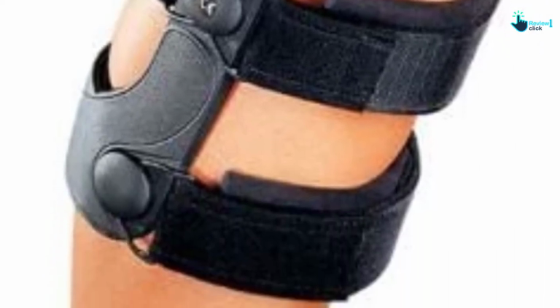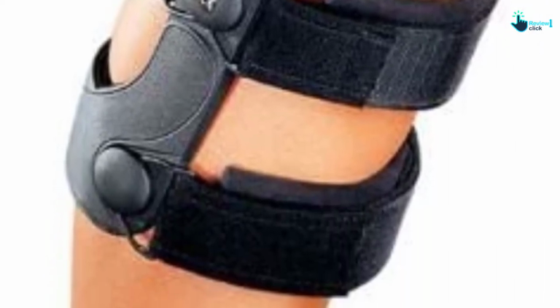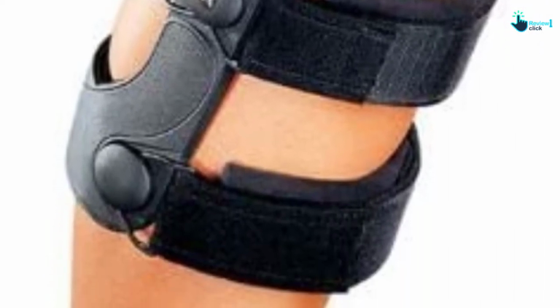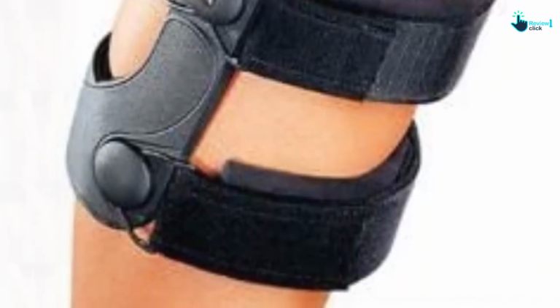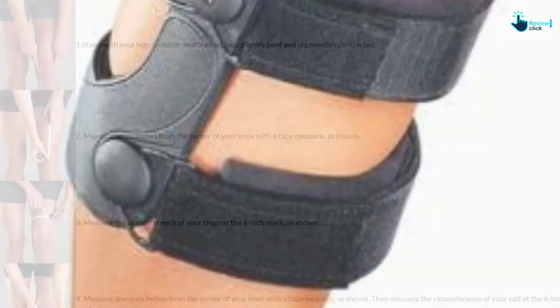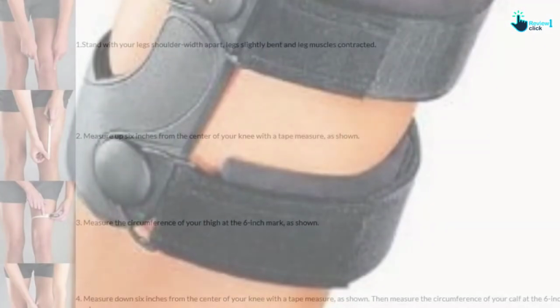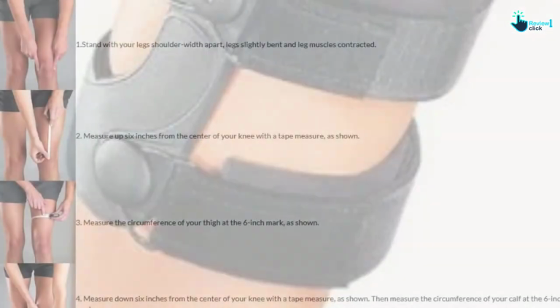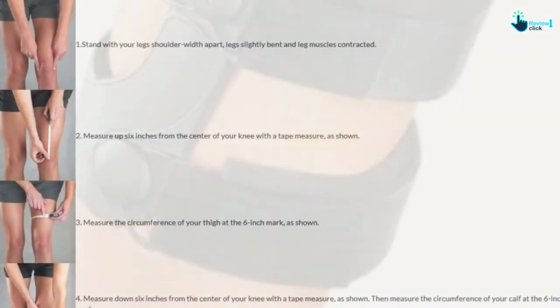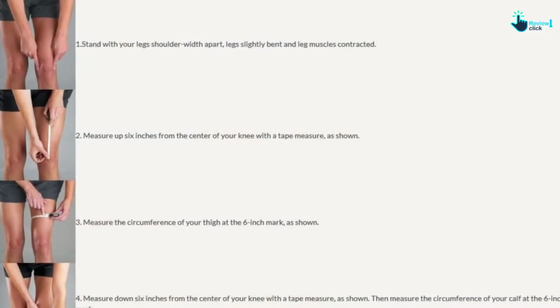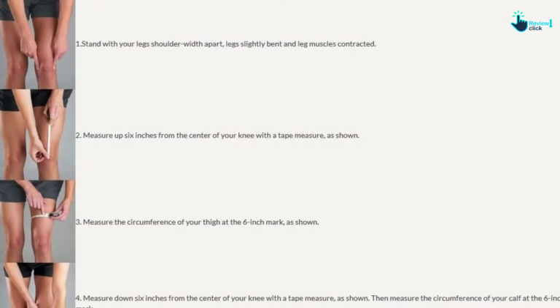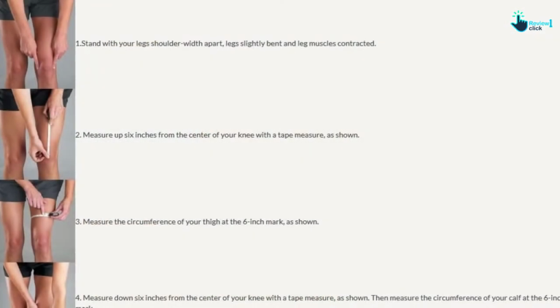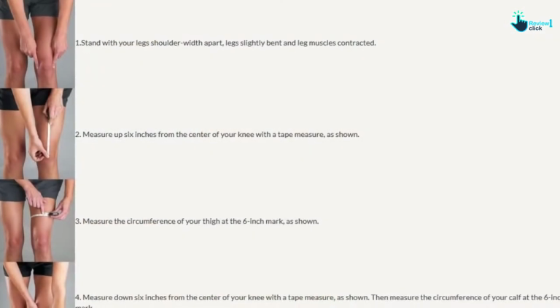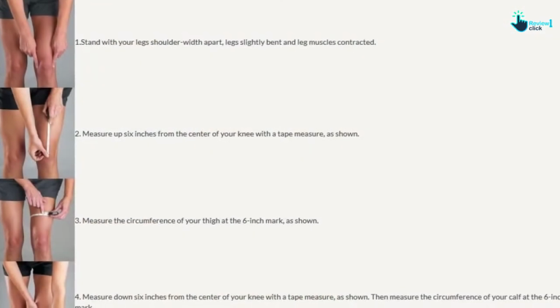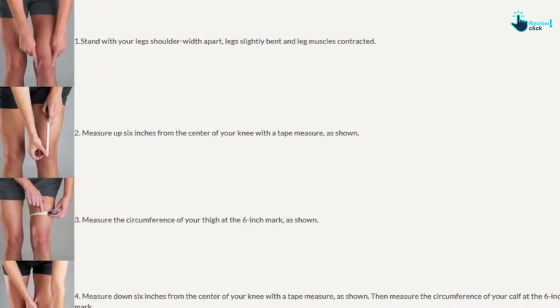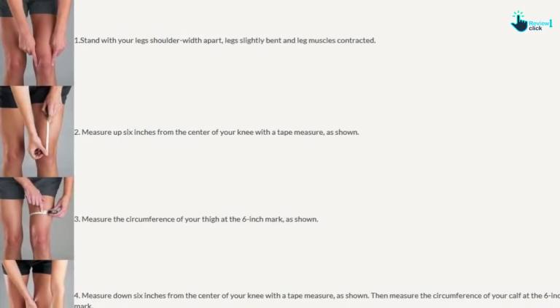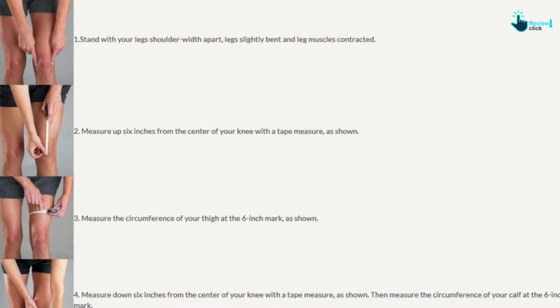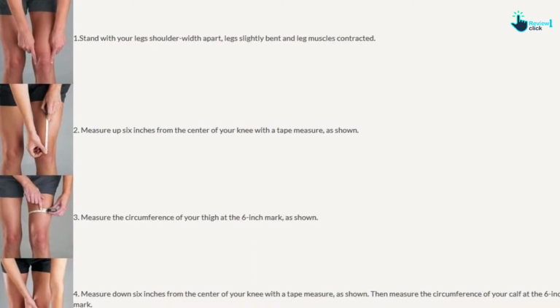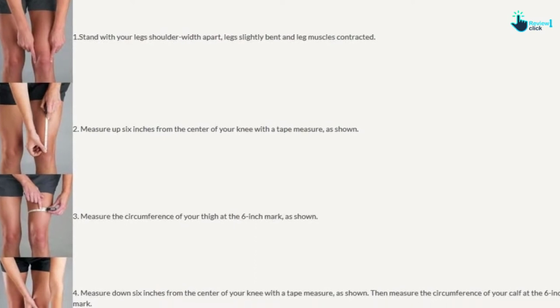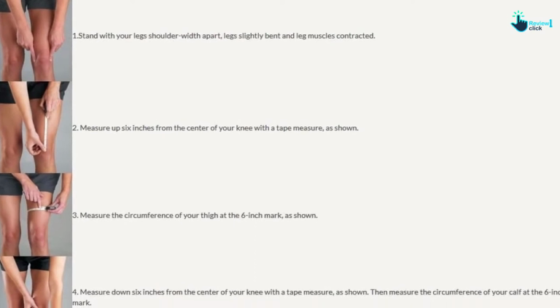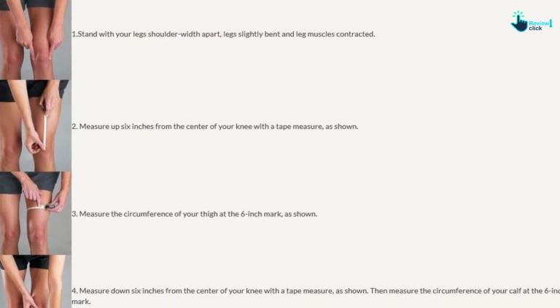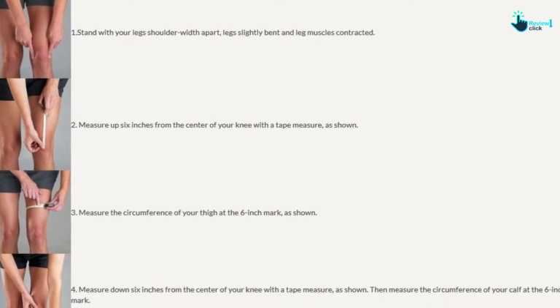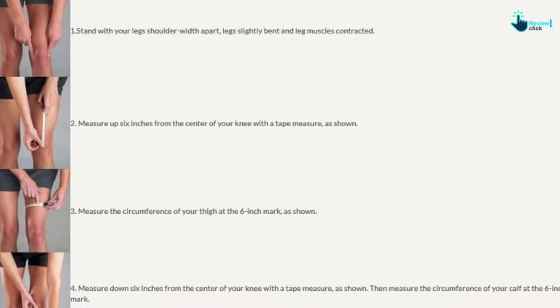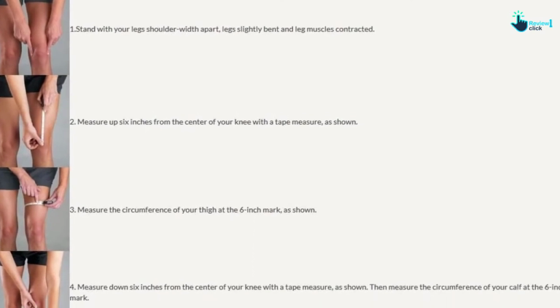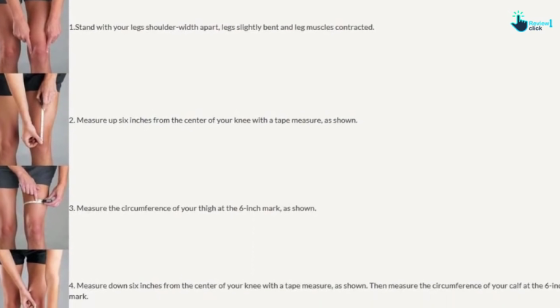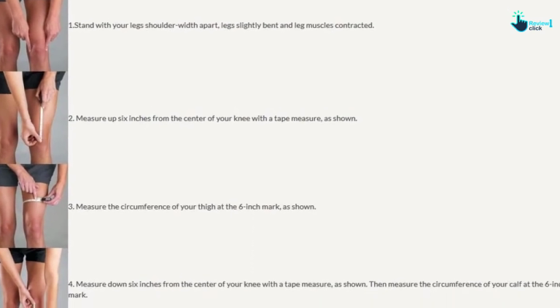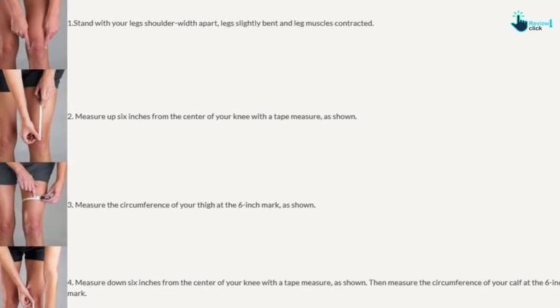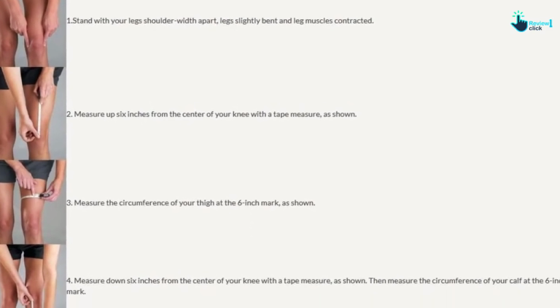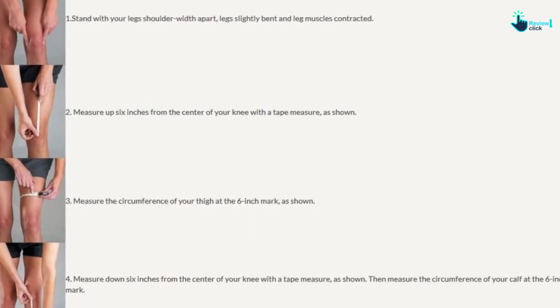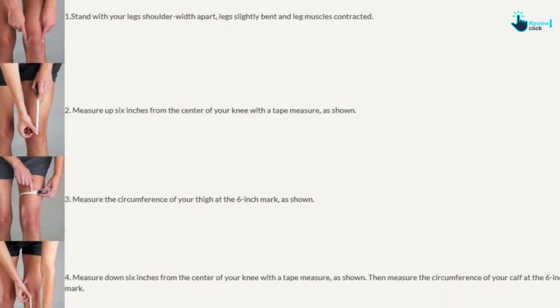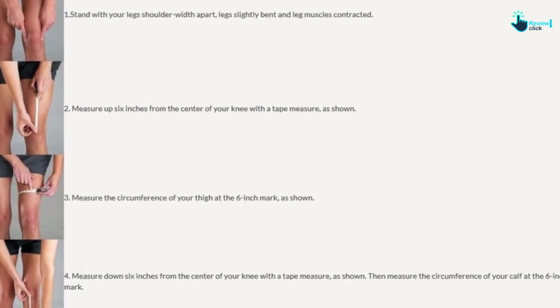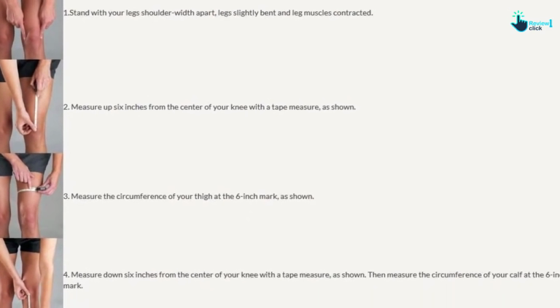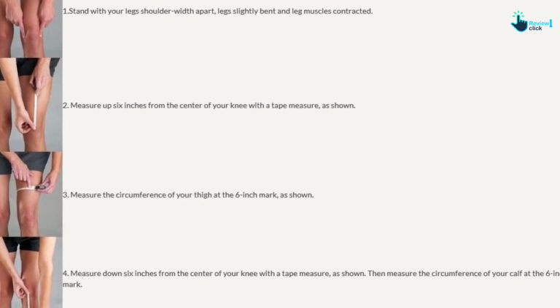The 4-point dynamic leverage system technology of this knee brace prevents knee subluxations. The knee brace is perfect for people from different age groups and comes with a comfortable grip.